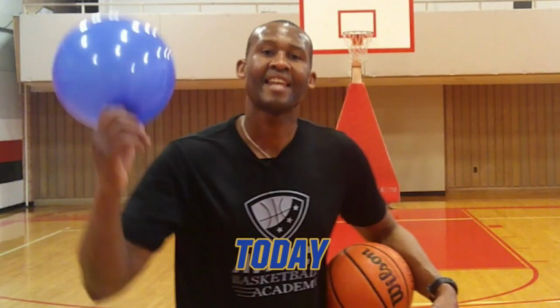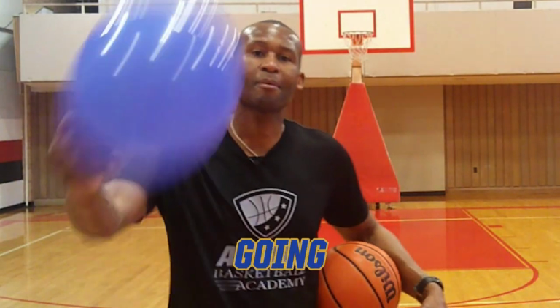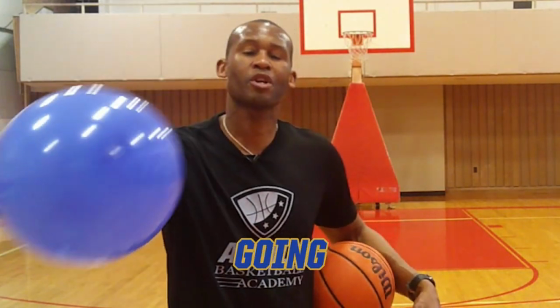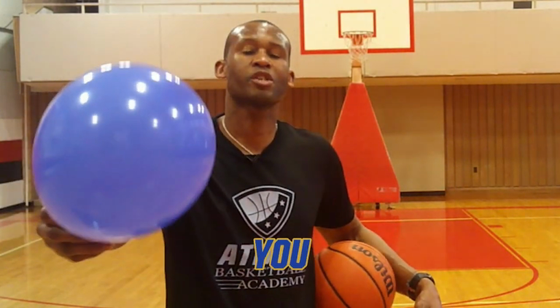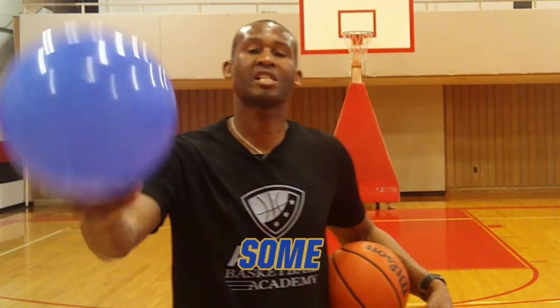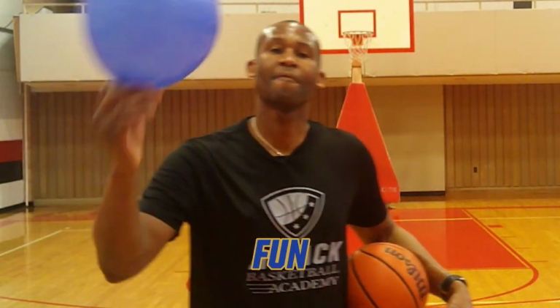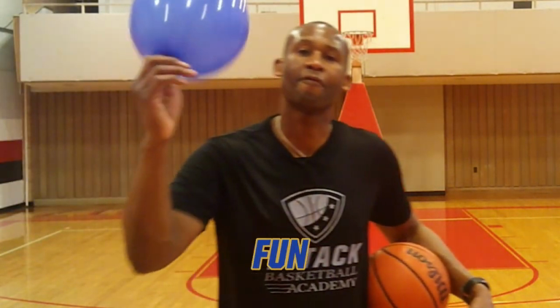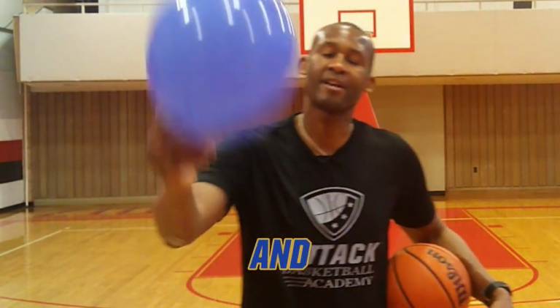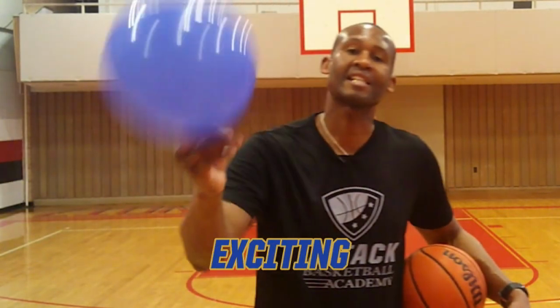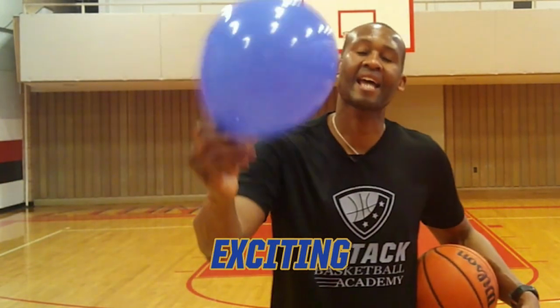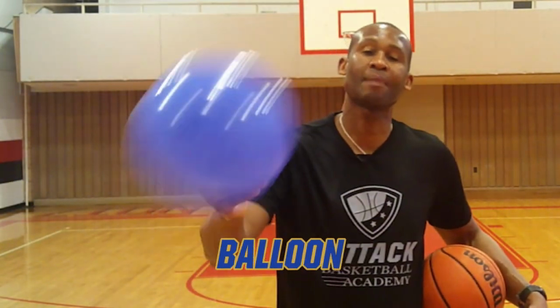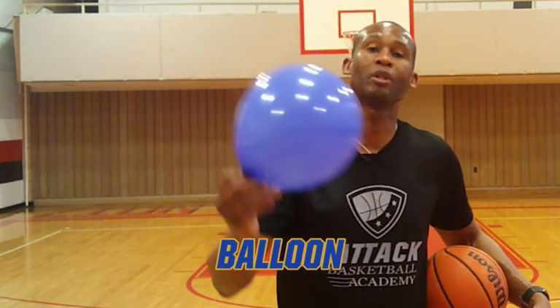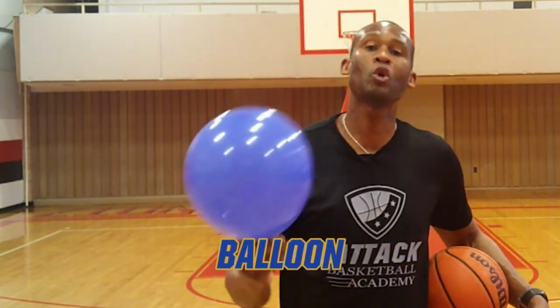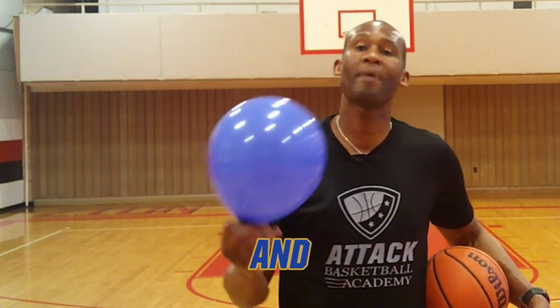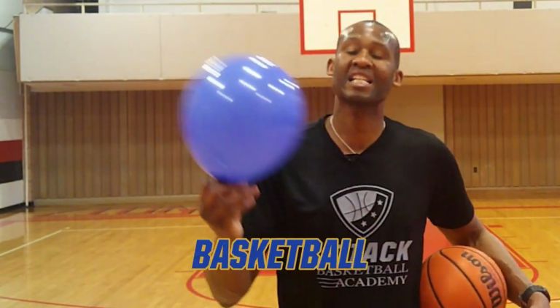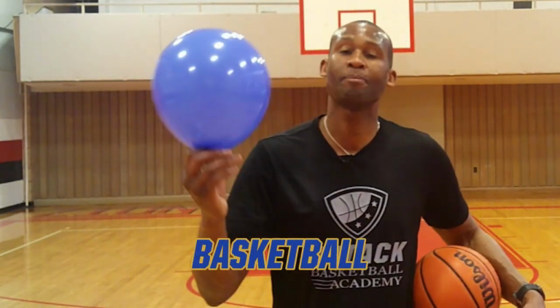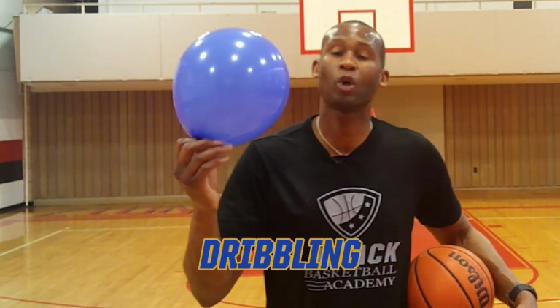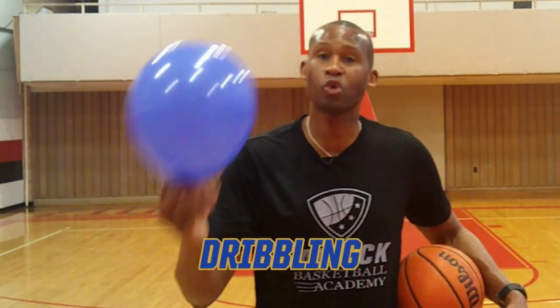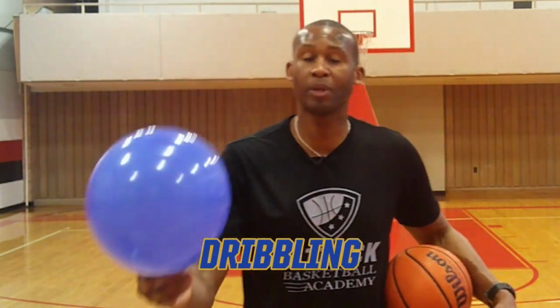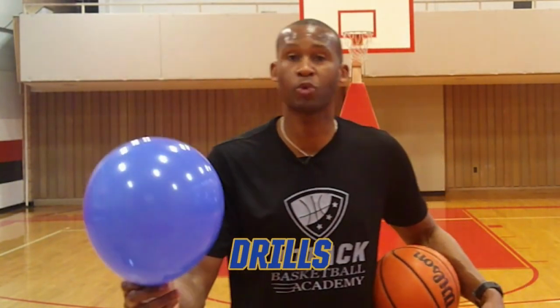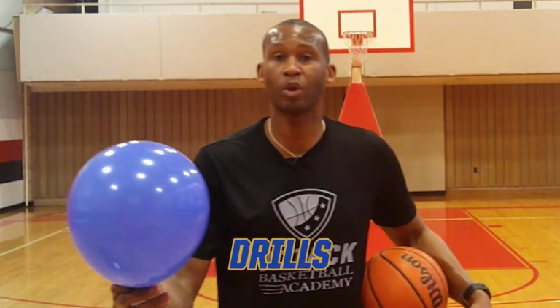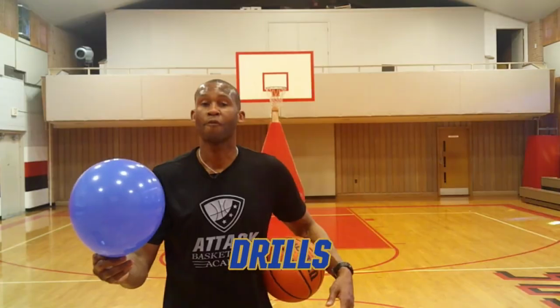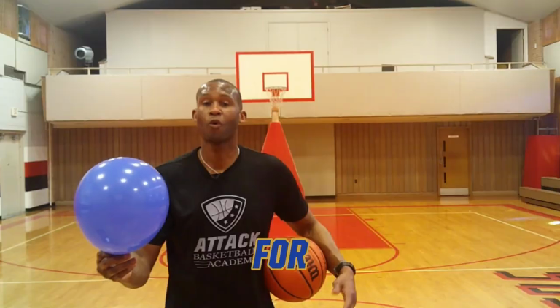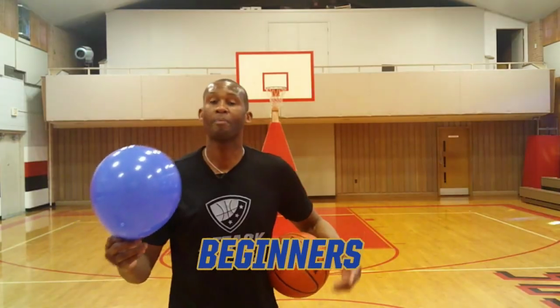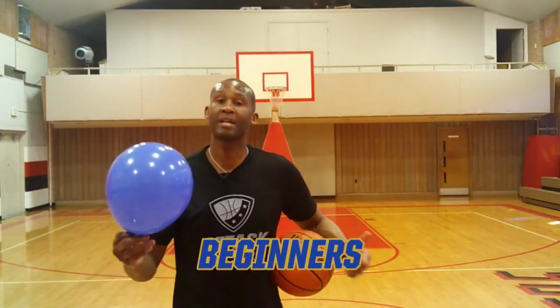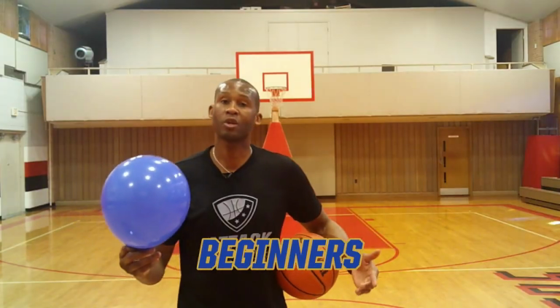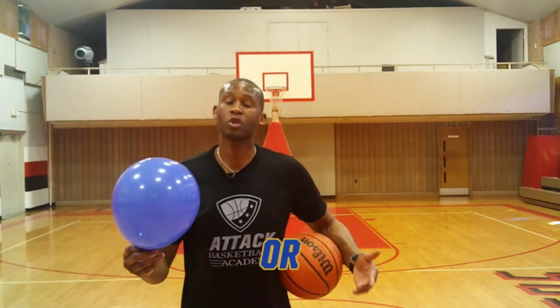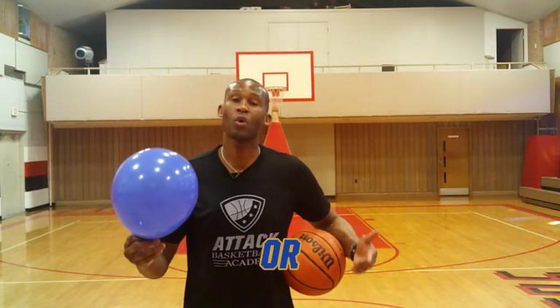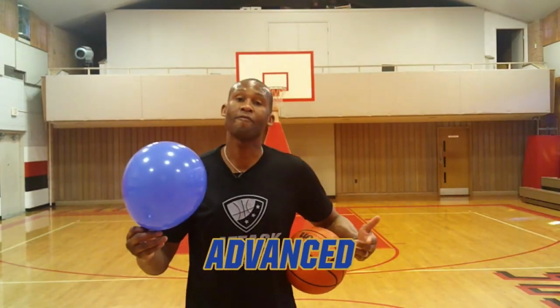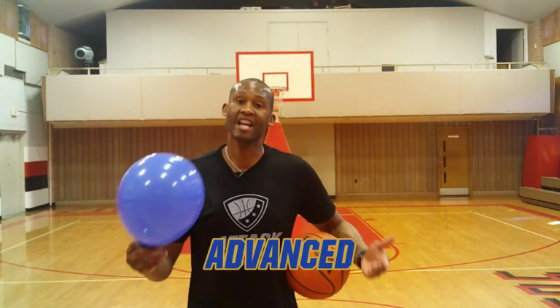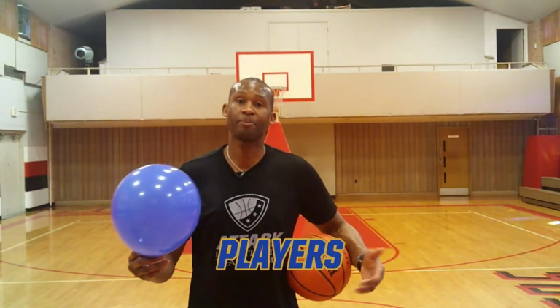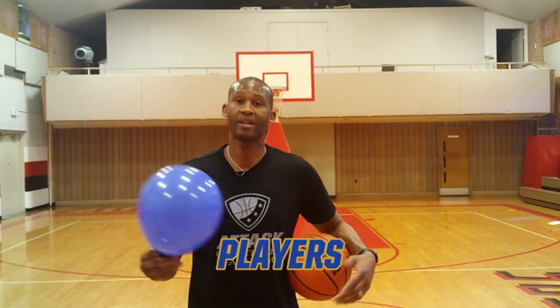Today I'm going to show you some fun and exciting balloon basketball dribbling drills for beginners or advanced players.